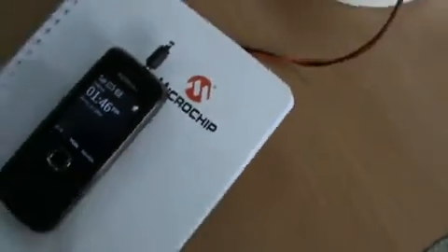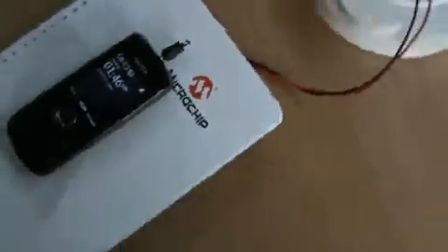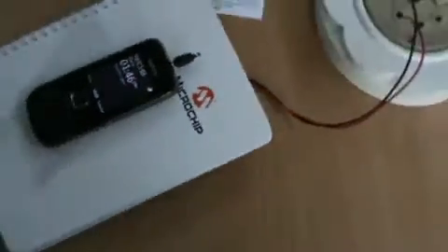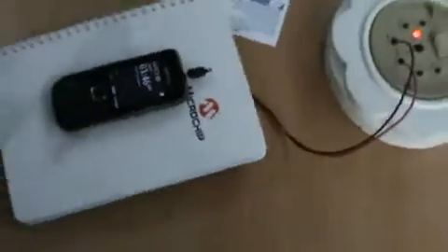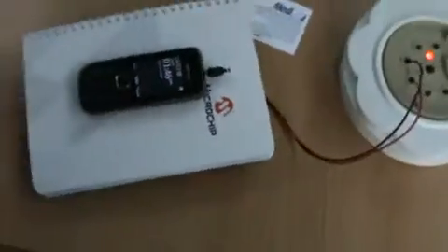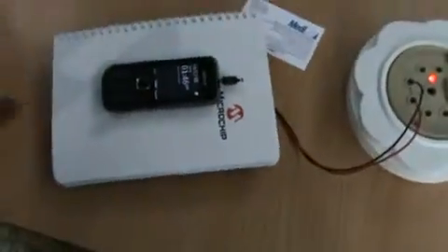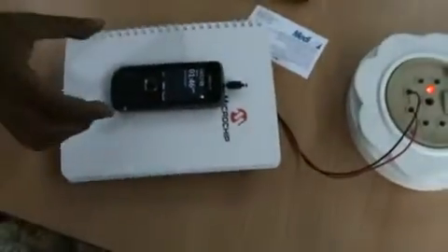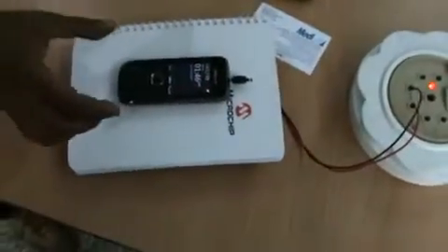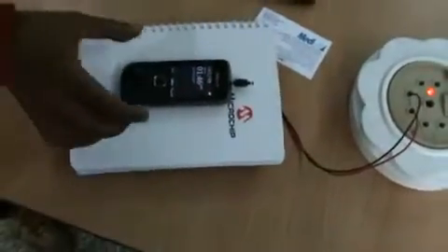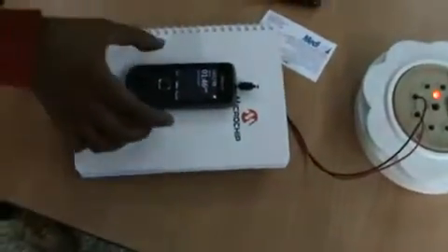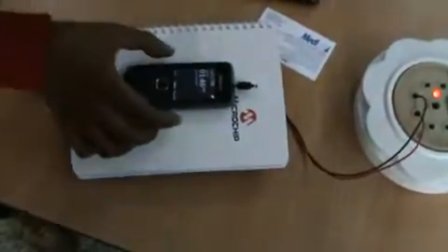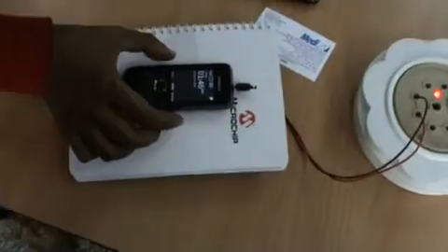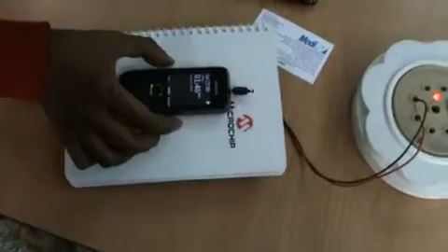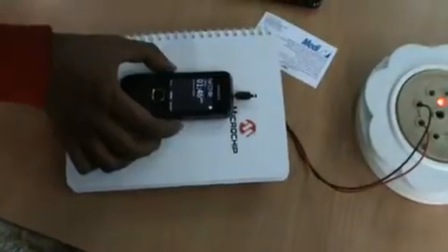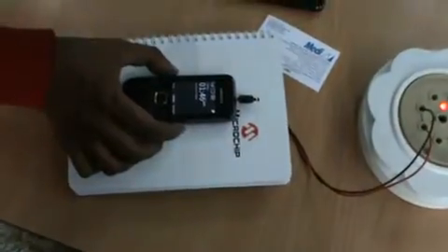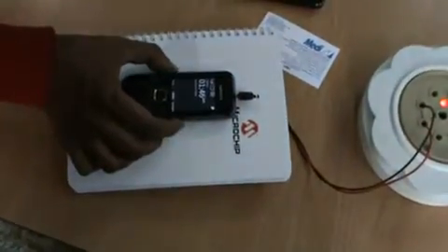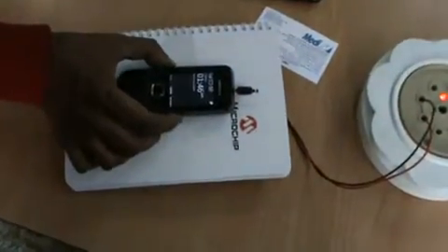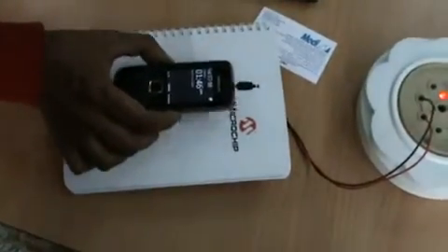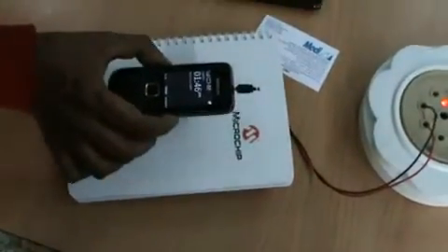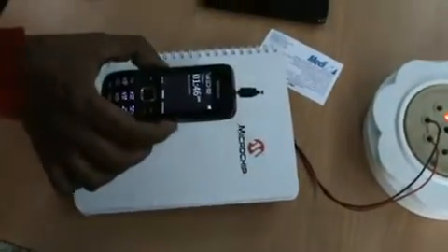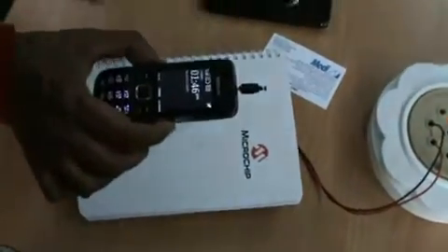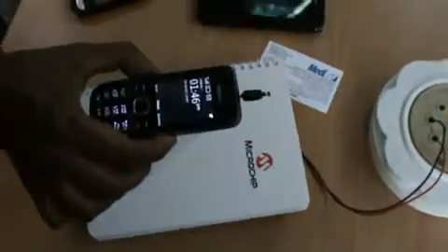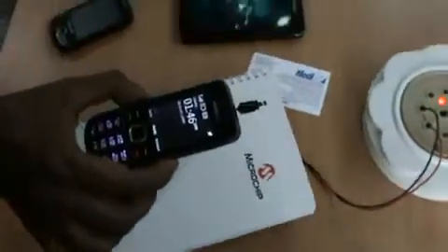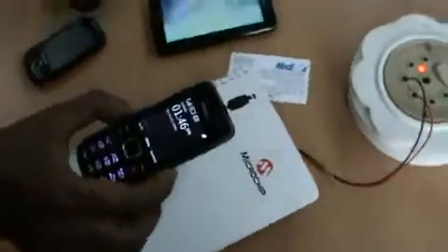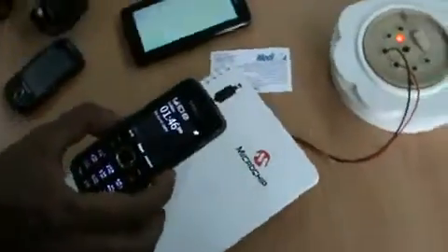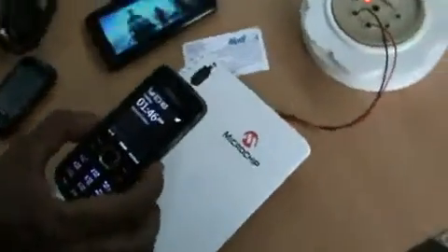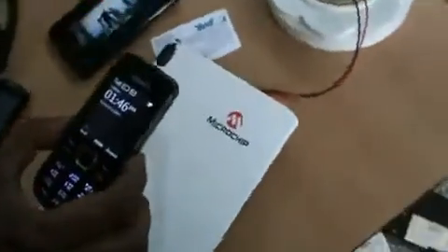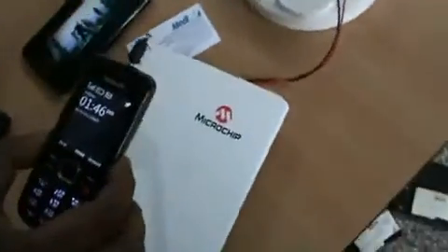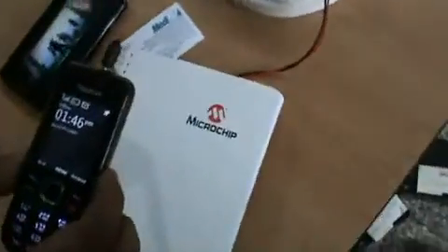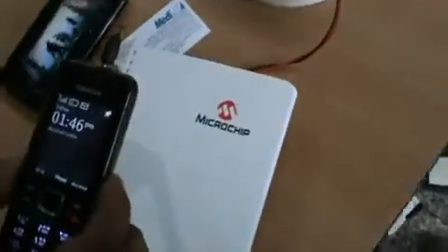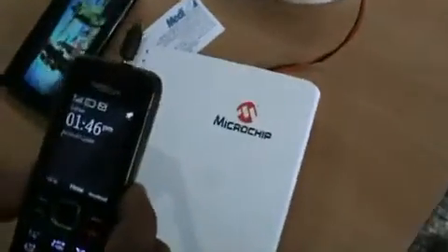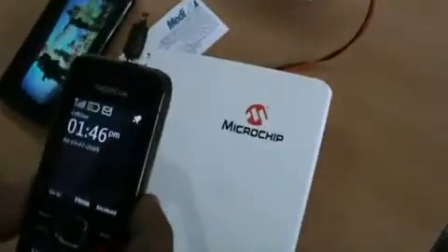Now I will take the mobile away, then the charging will turn off — you can see. Now I will lift the mobile, and the charger is off.